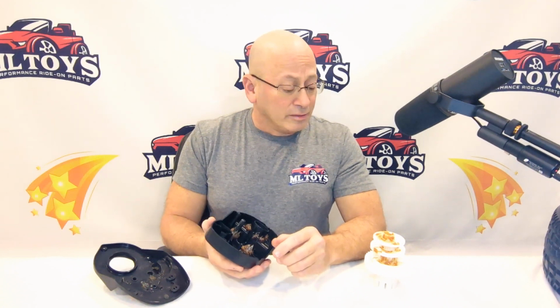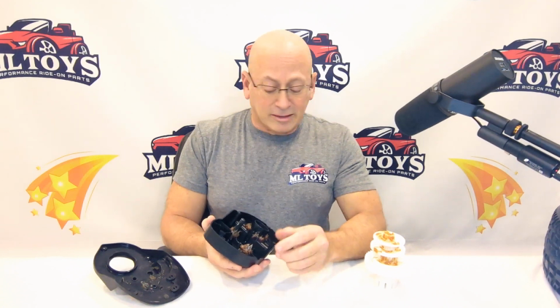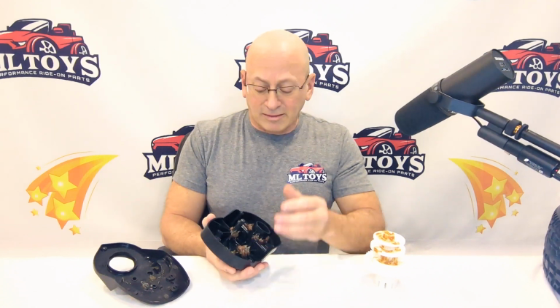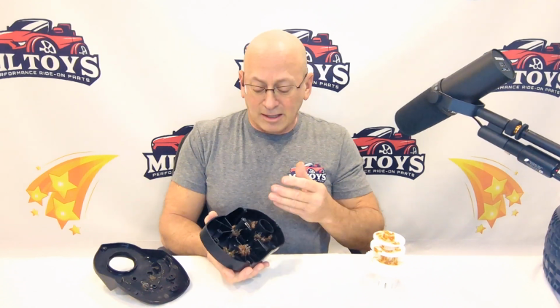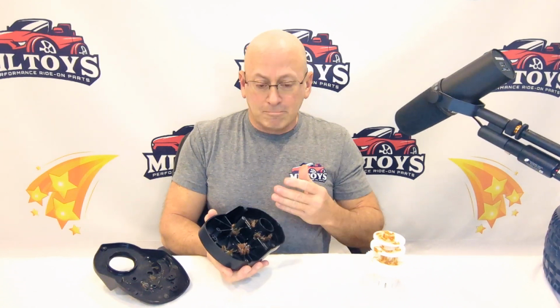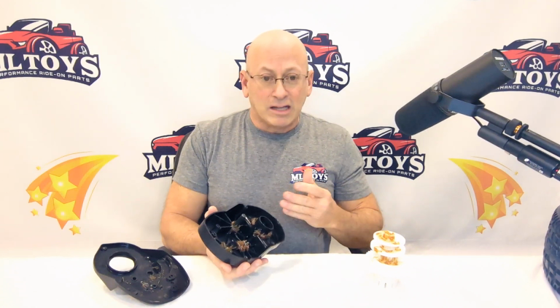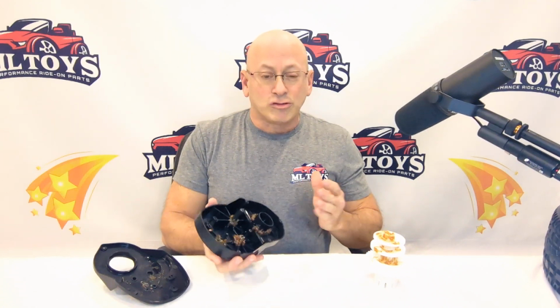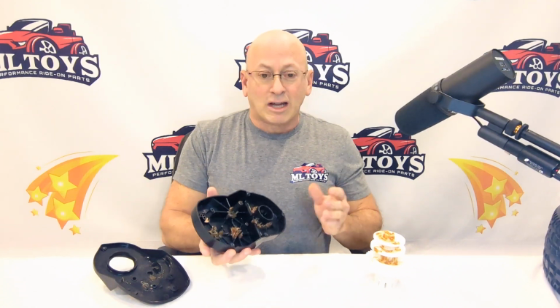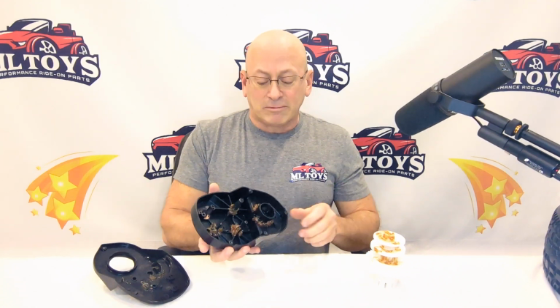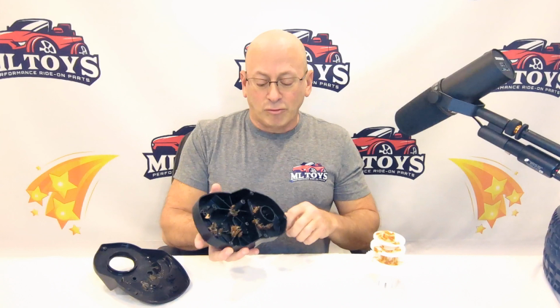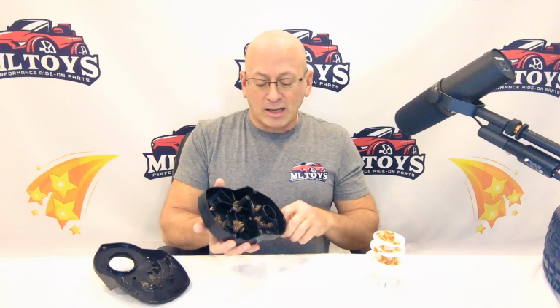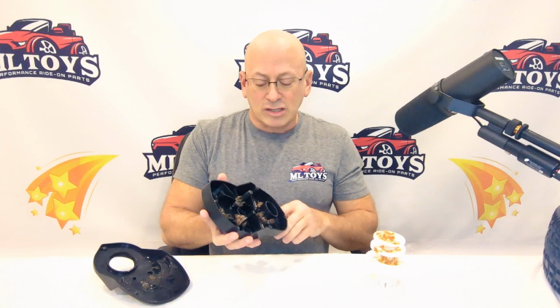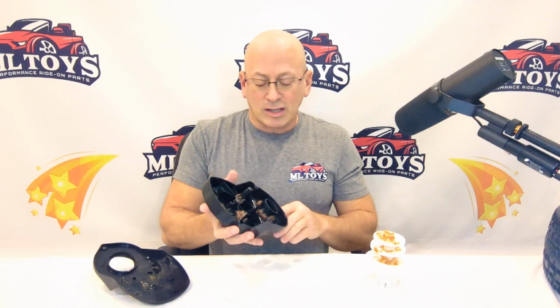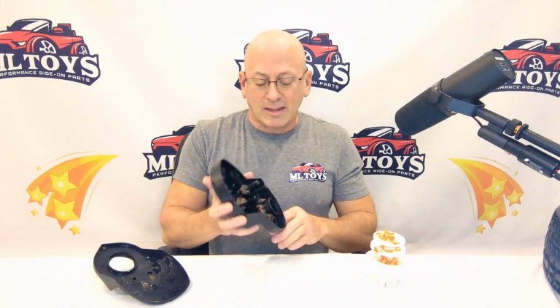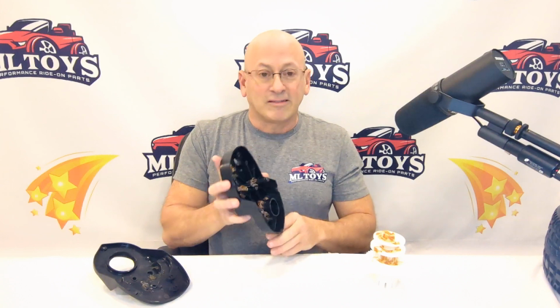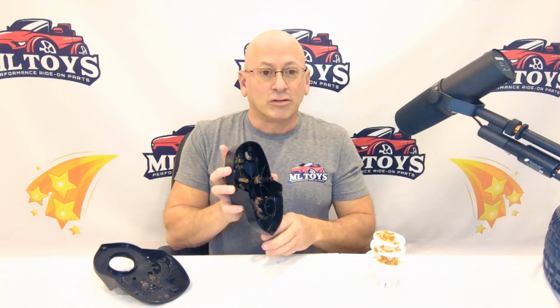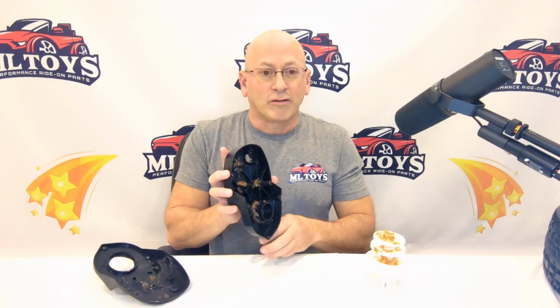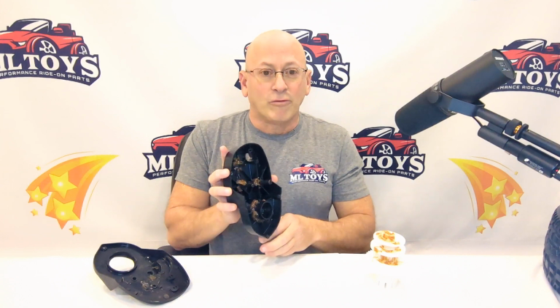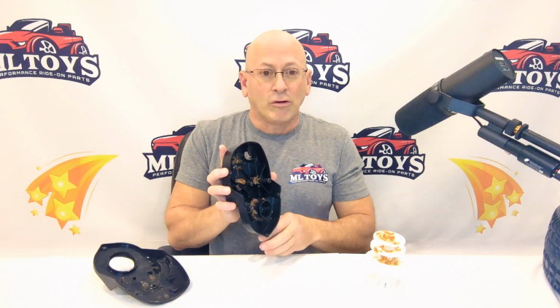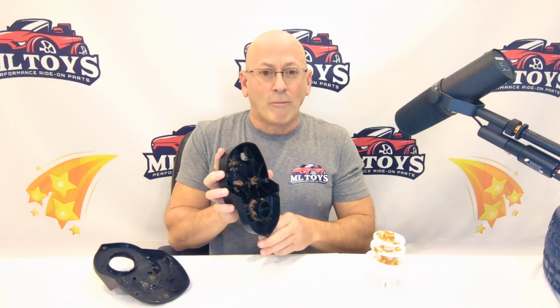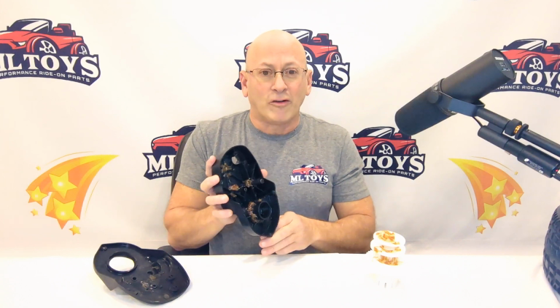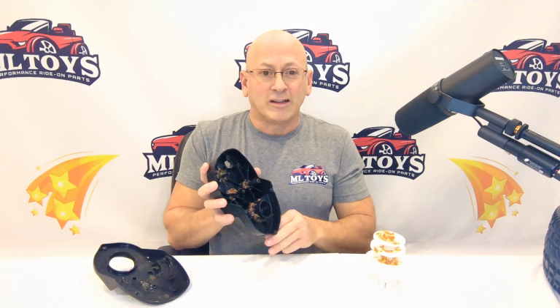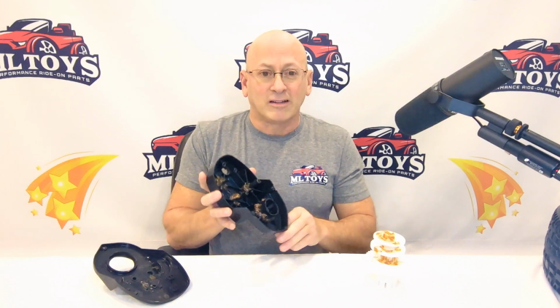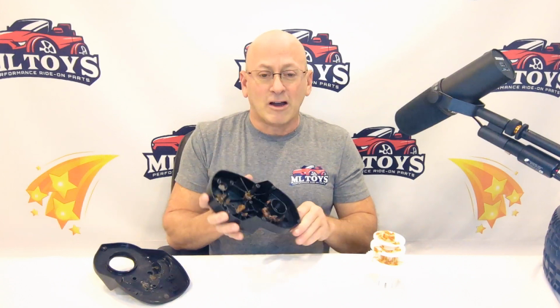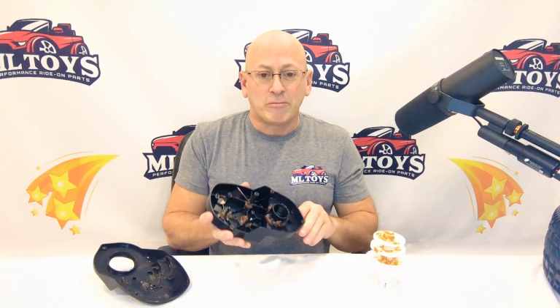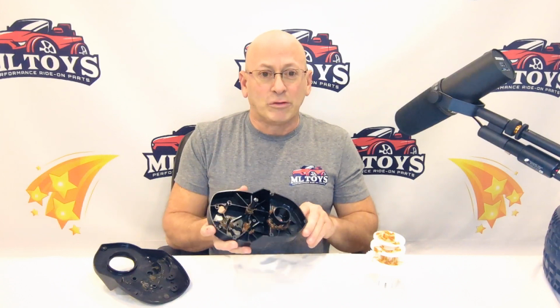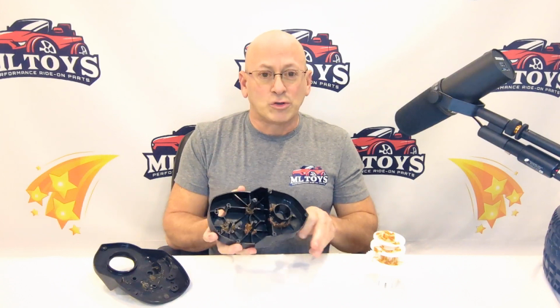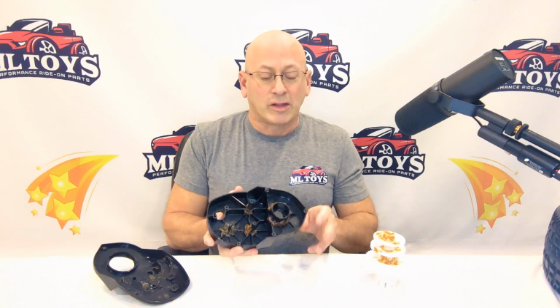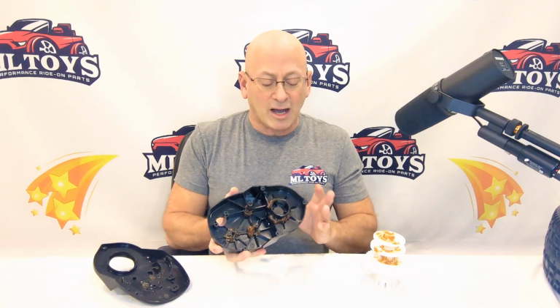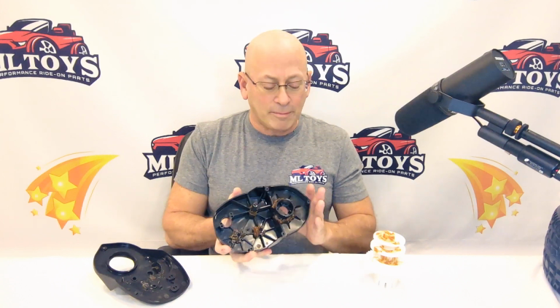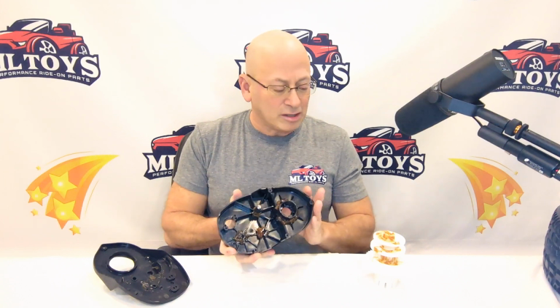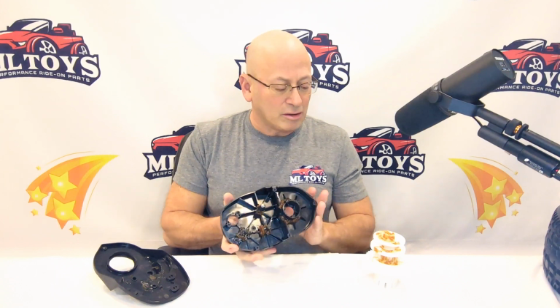Those are the major types of breakage and things to look for. Hopefully this will help you enjoy the hobby a little bit more and prevent future breakage.